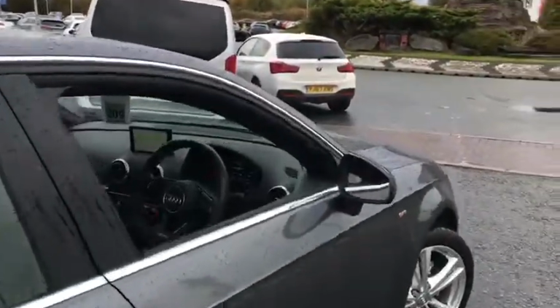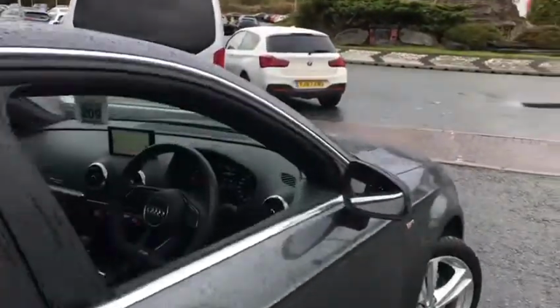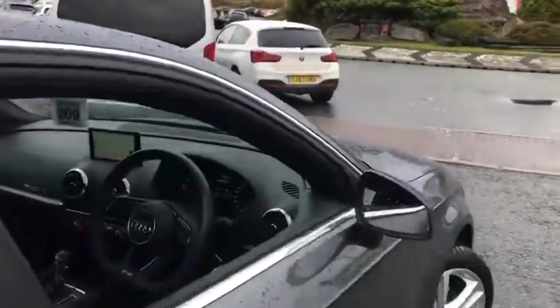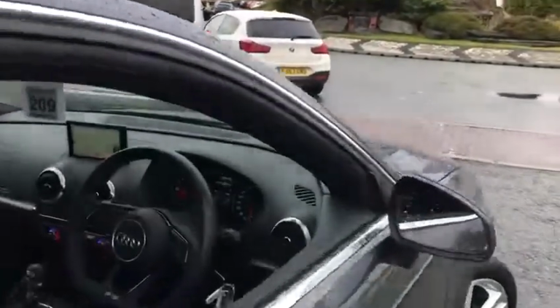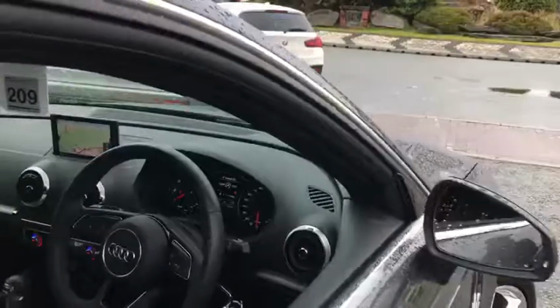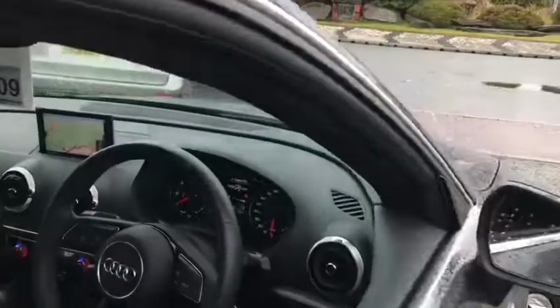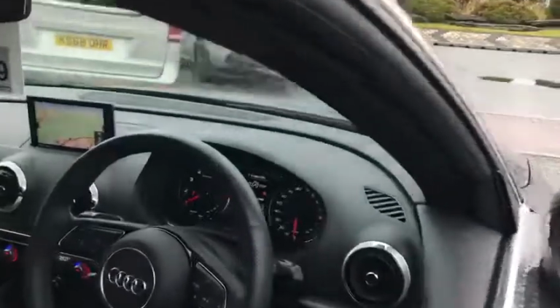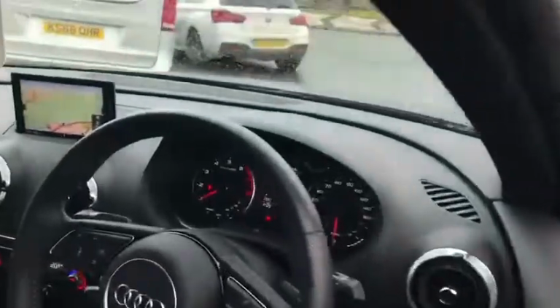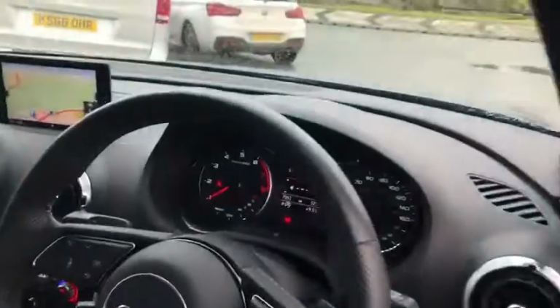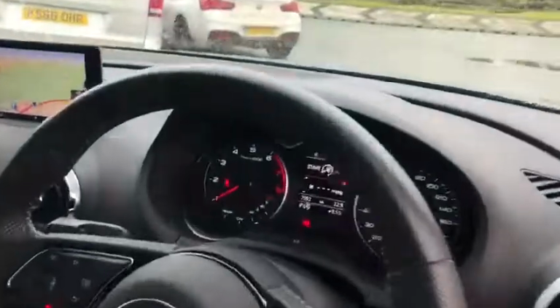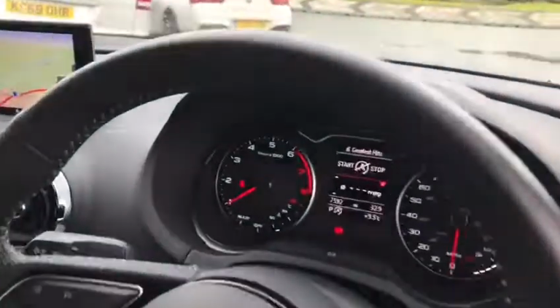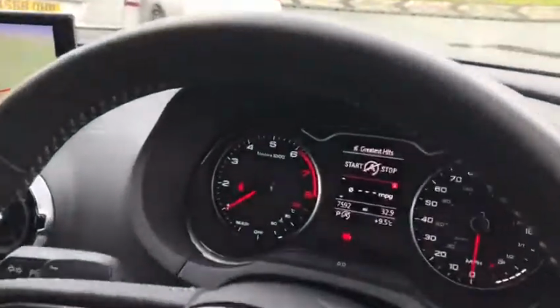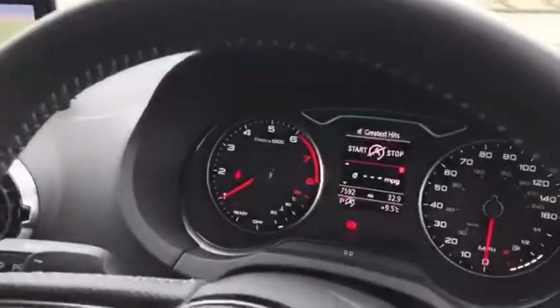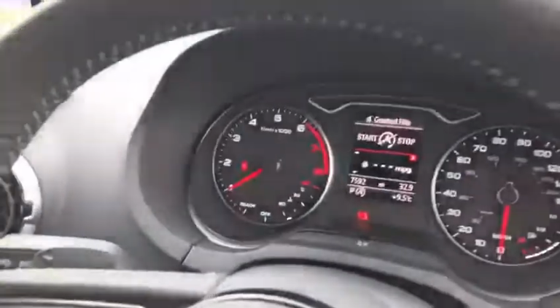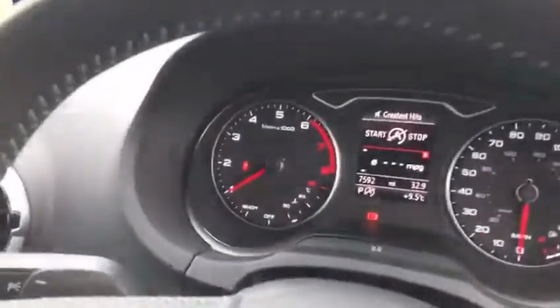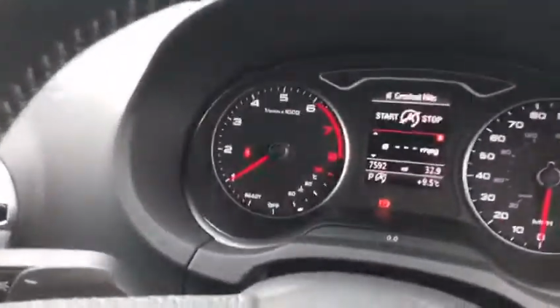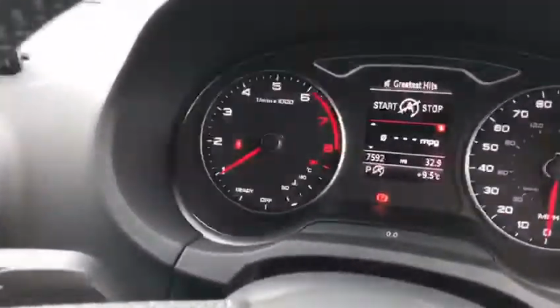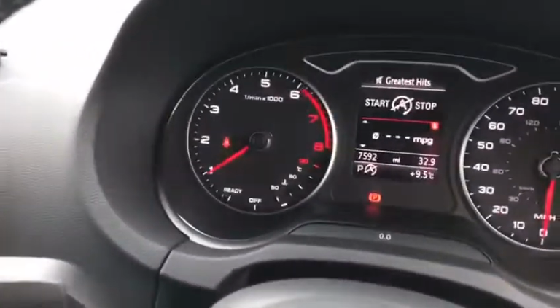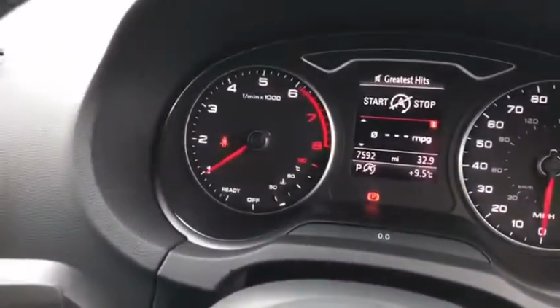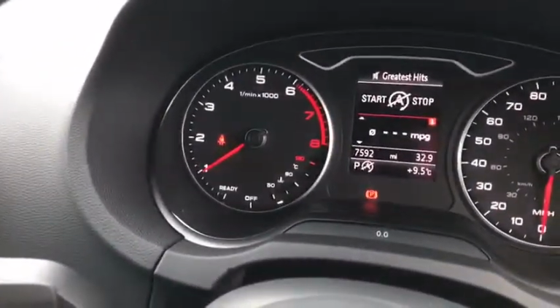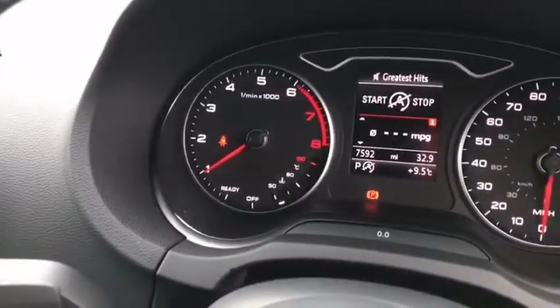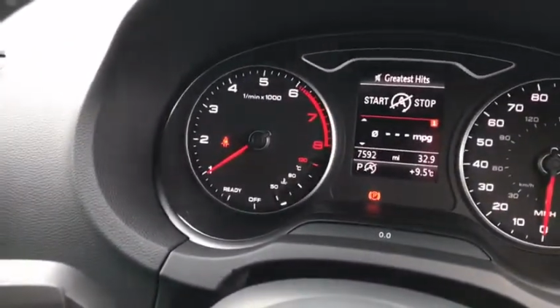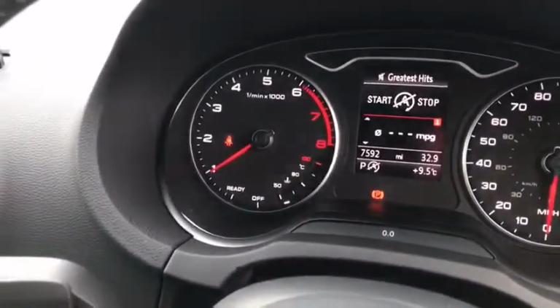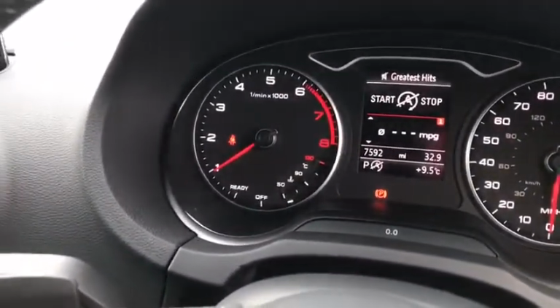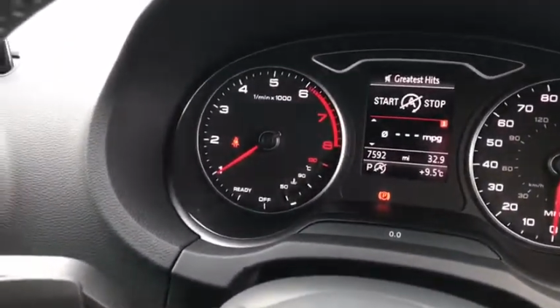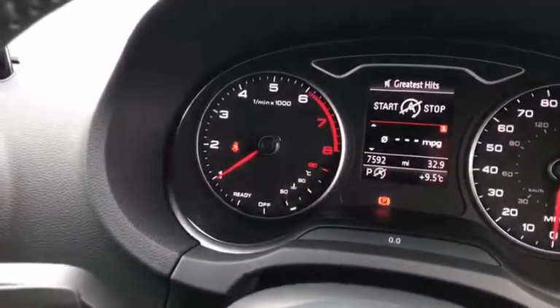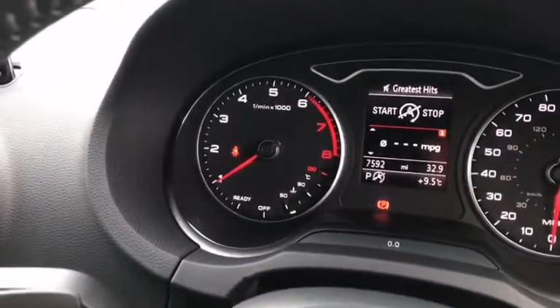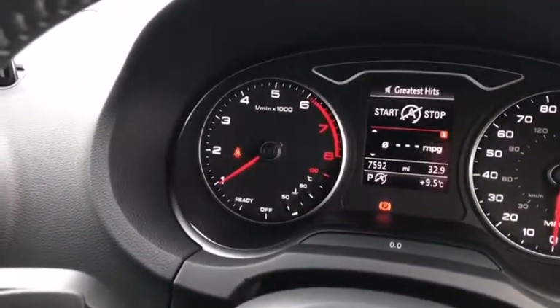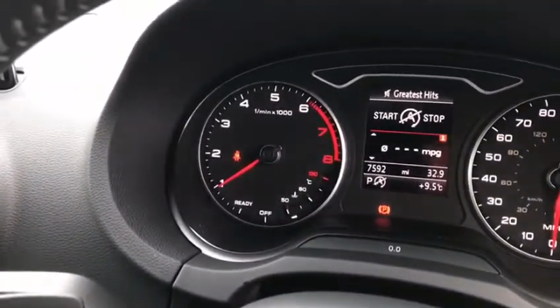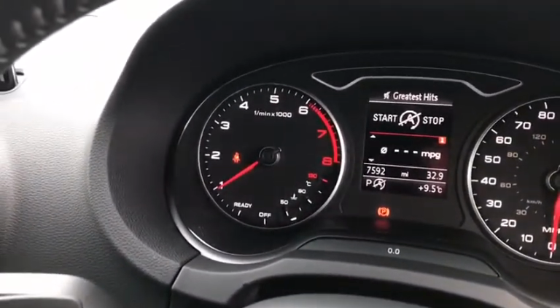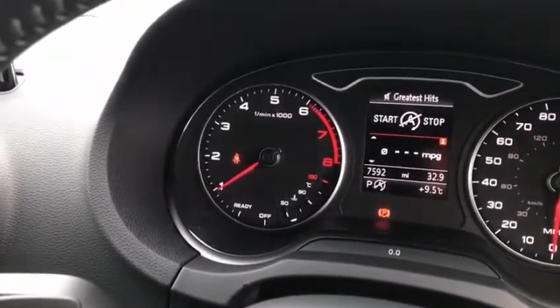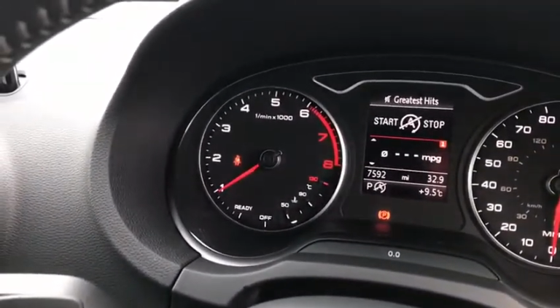The car has done very low mileage — as you can see here, just on 7,500 miles.